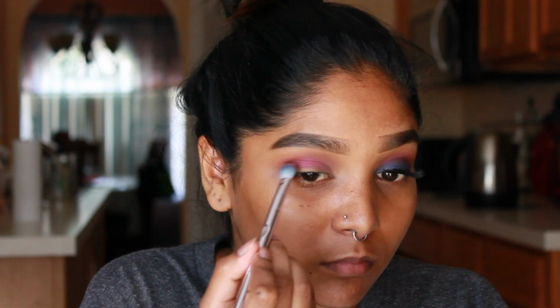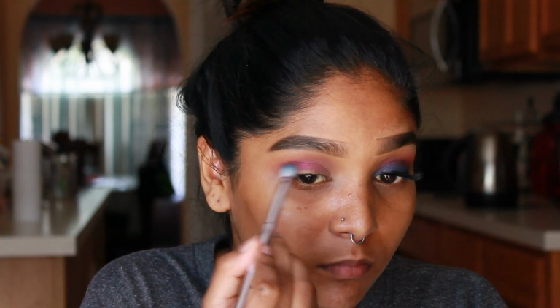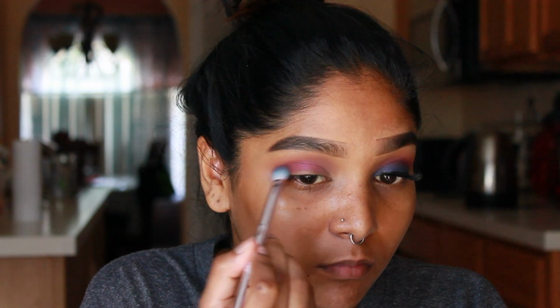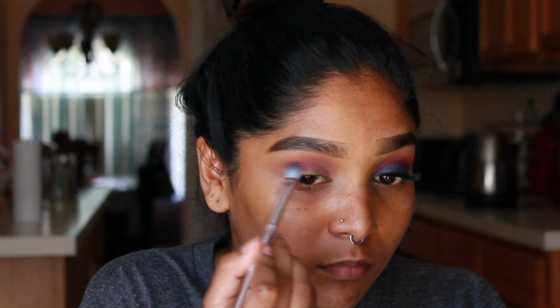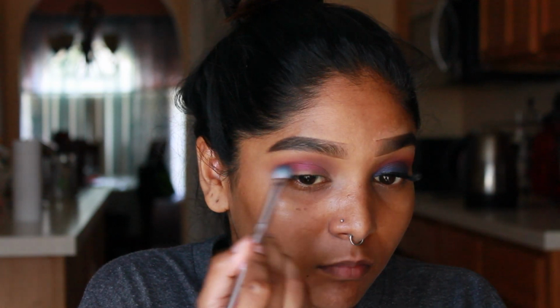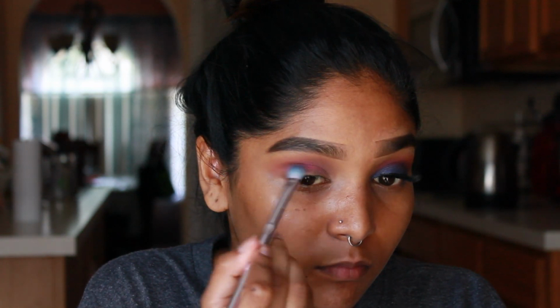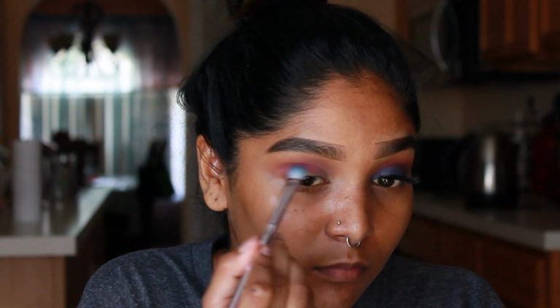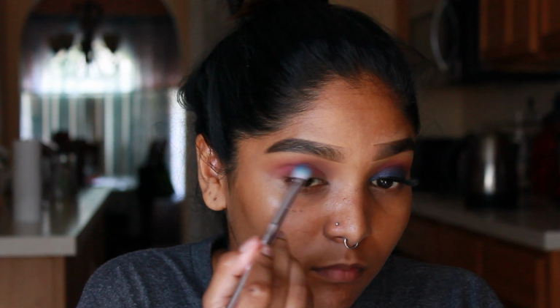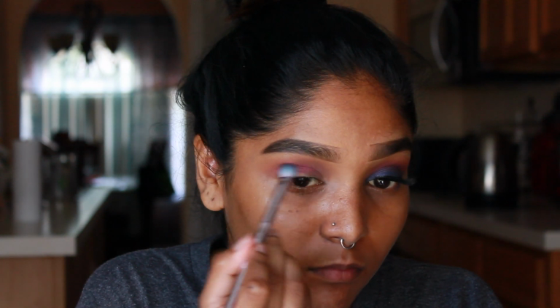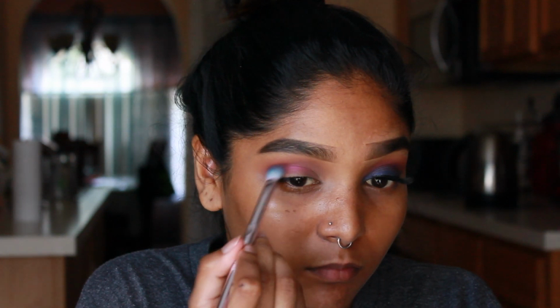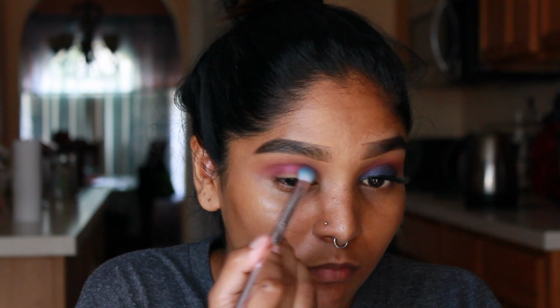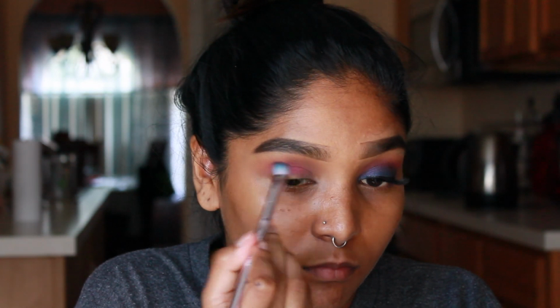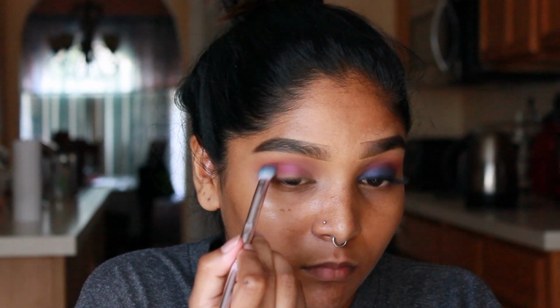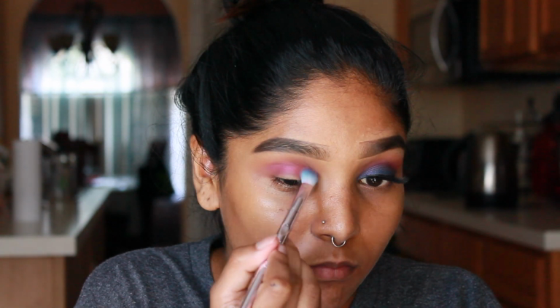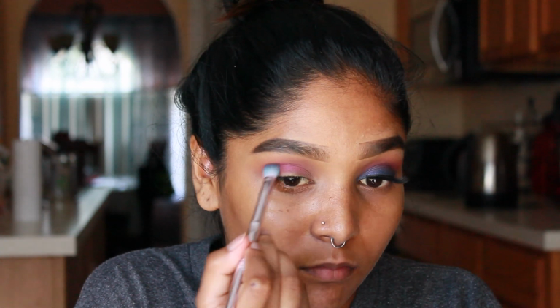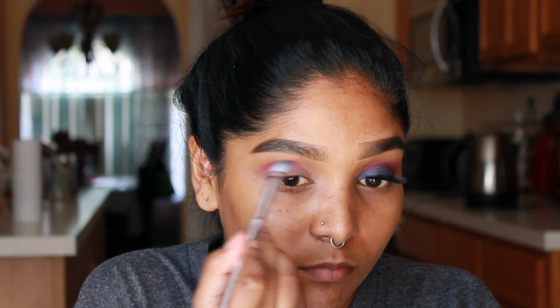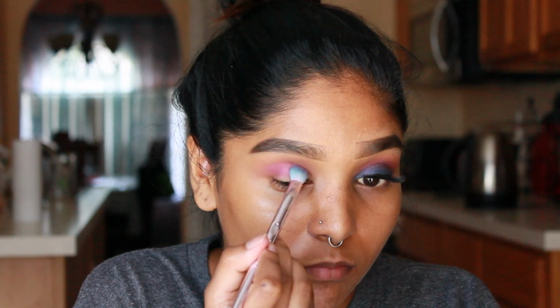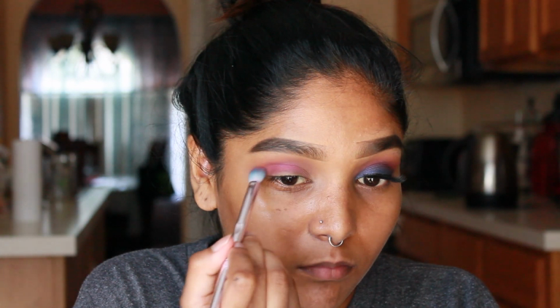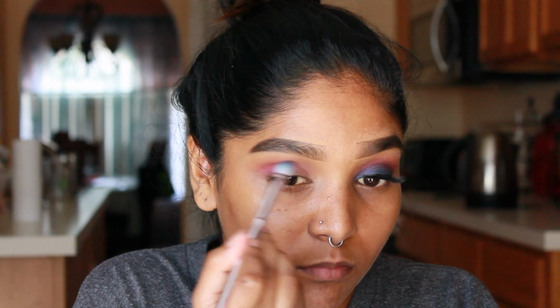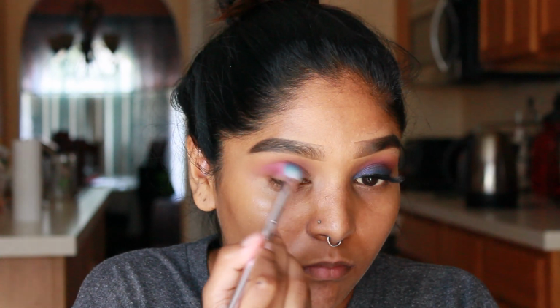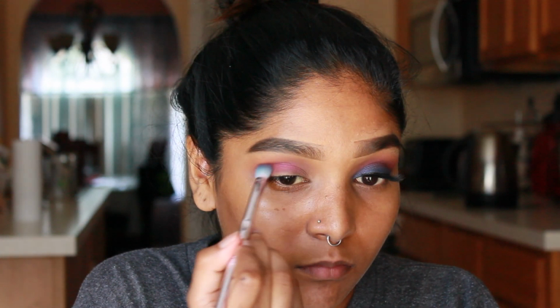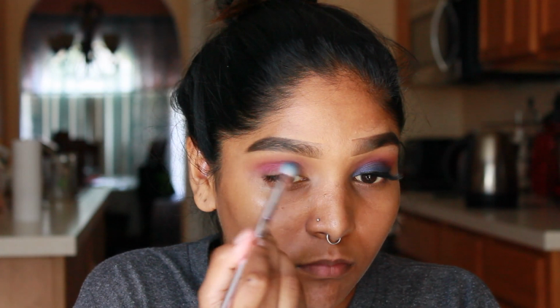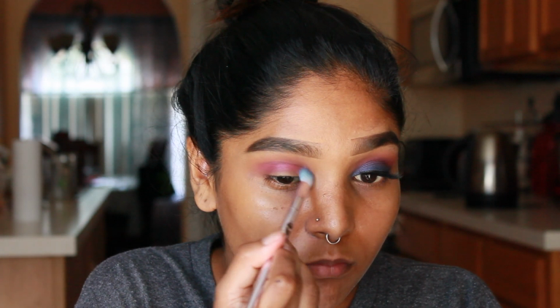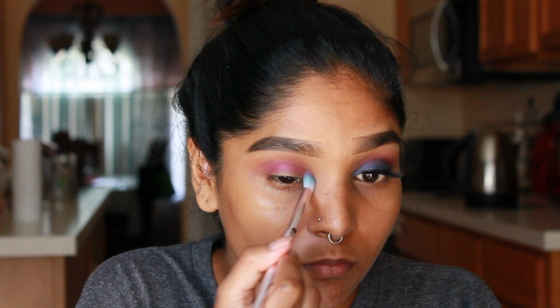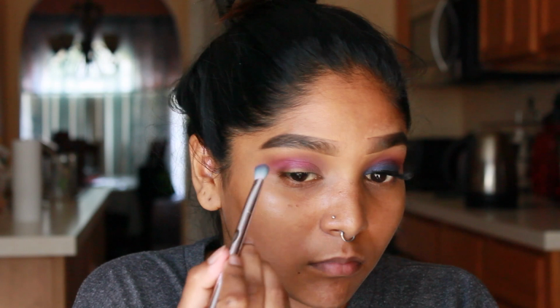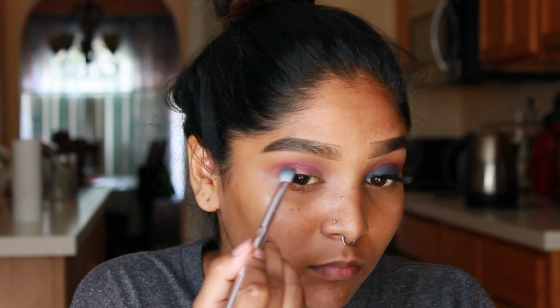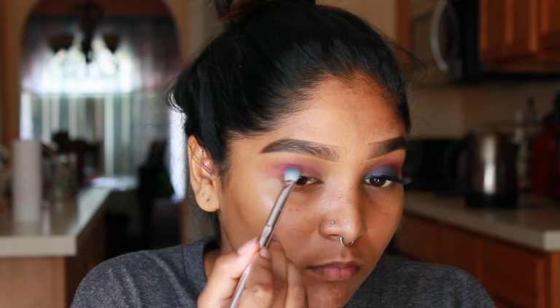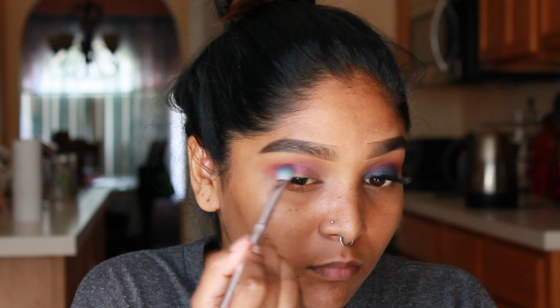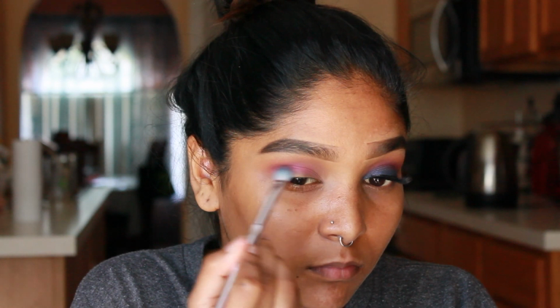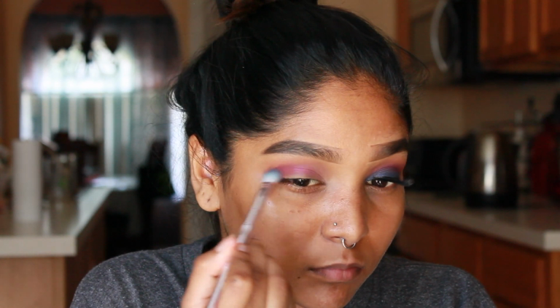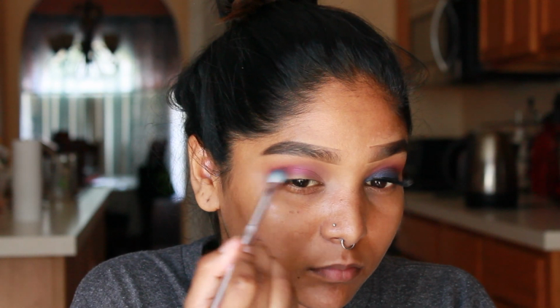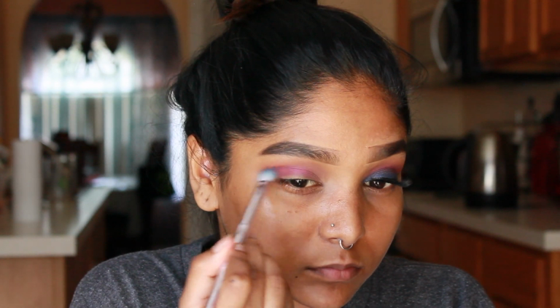Hickey is more of a vibrant pink shade and I'm just gonna be focusing it in my crease.